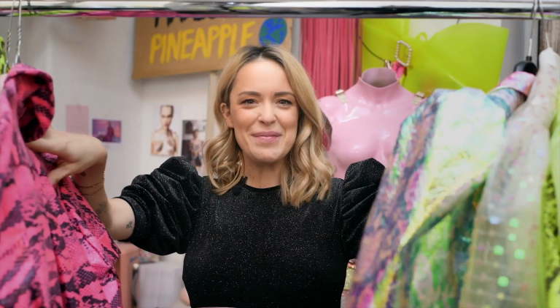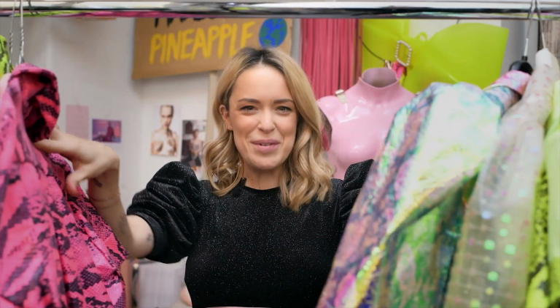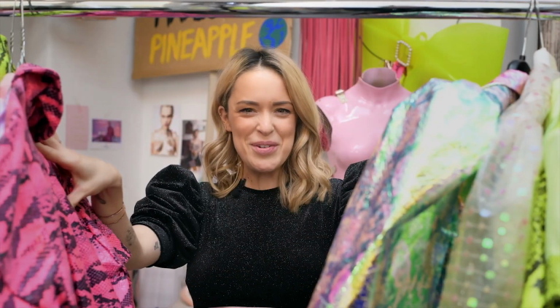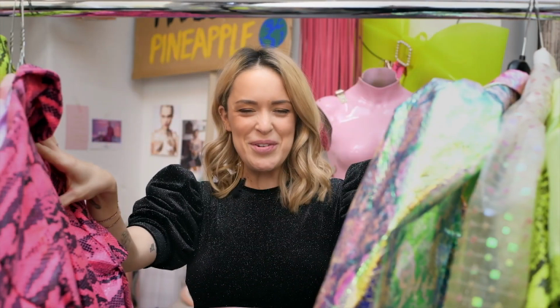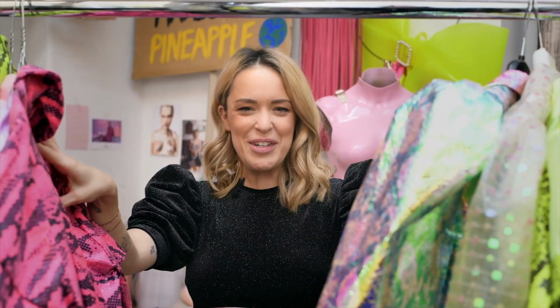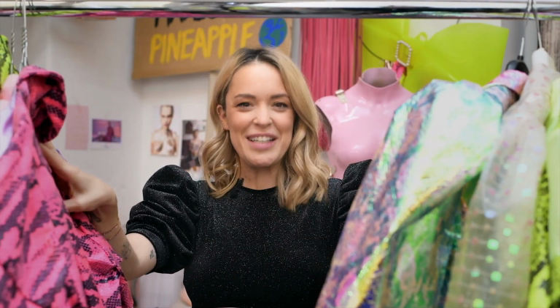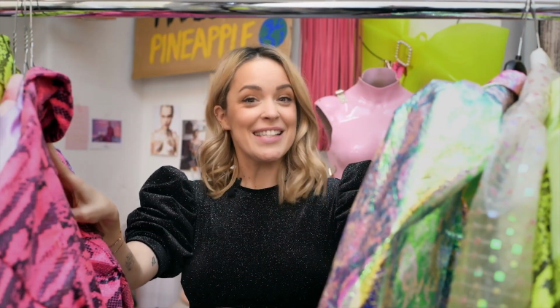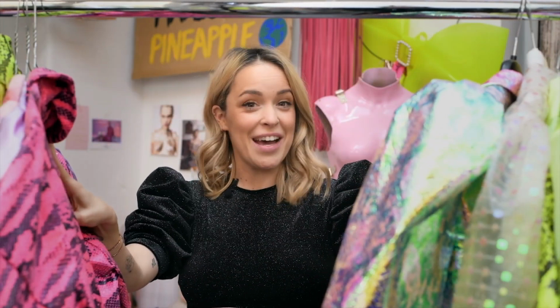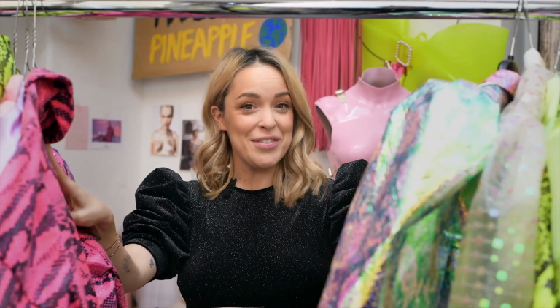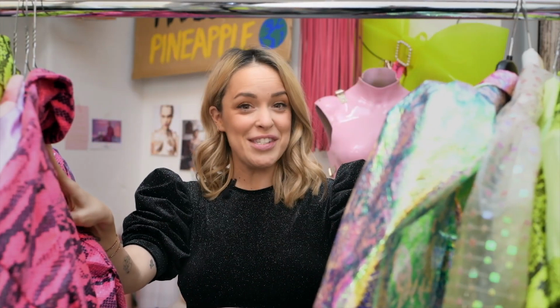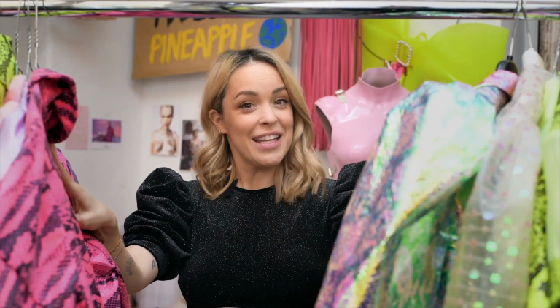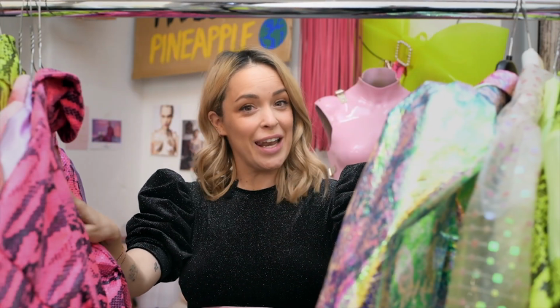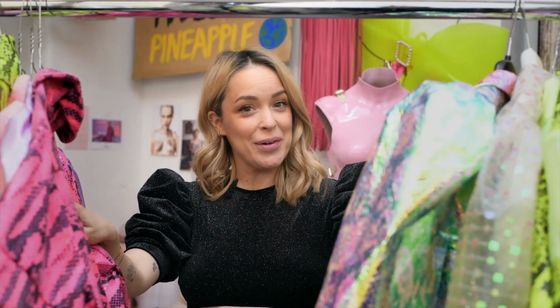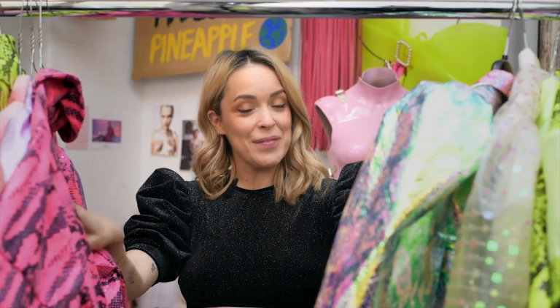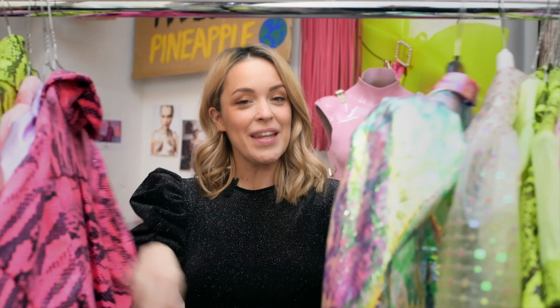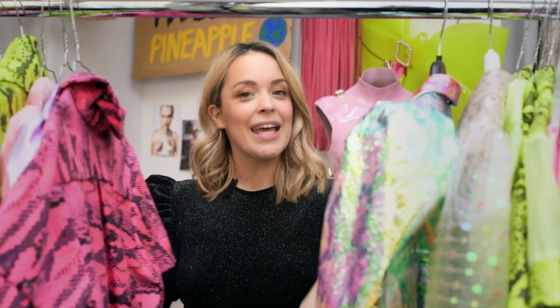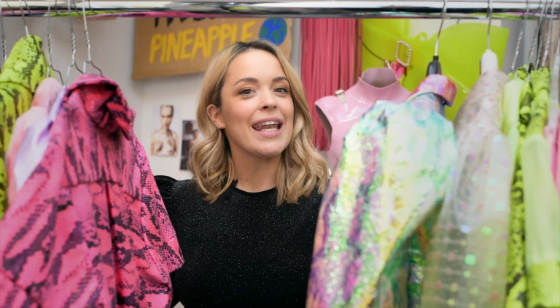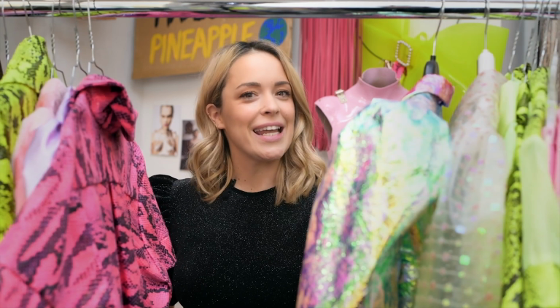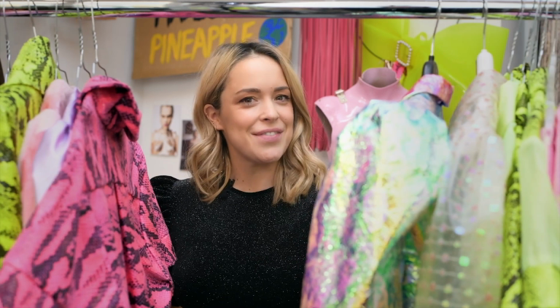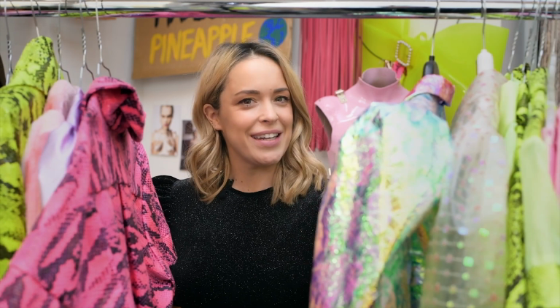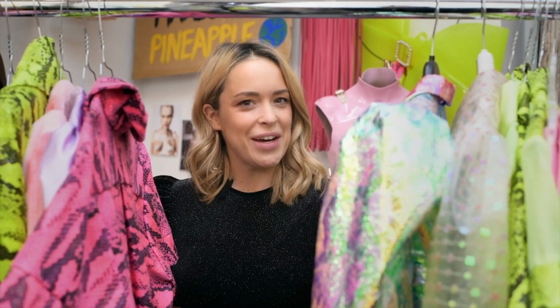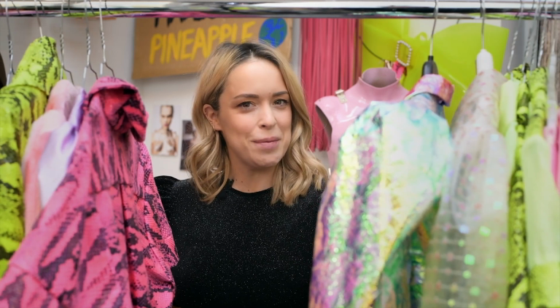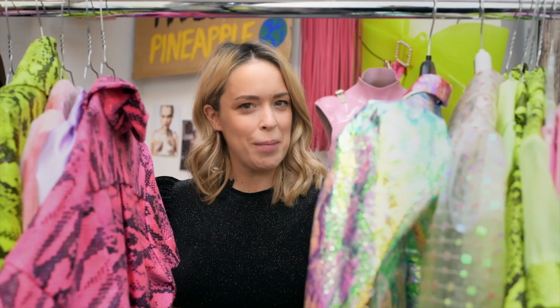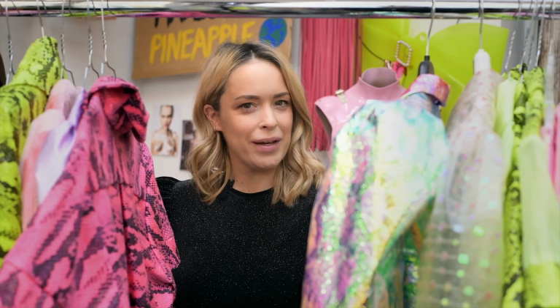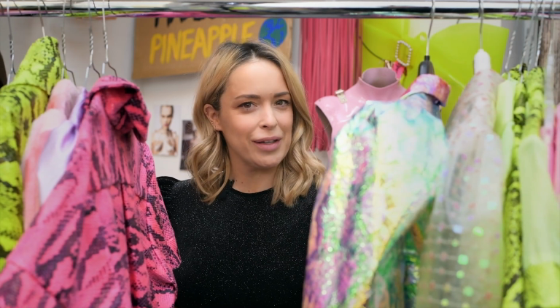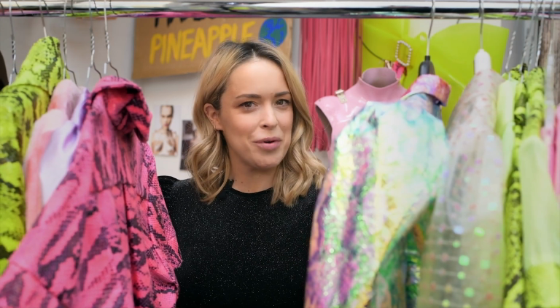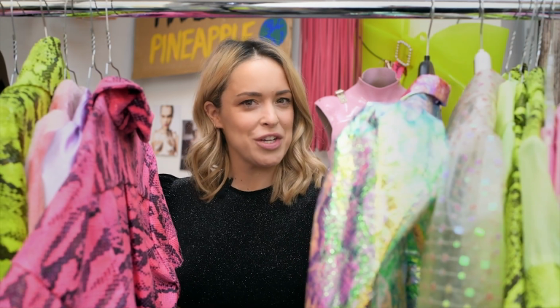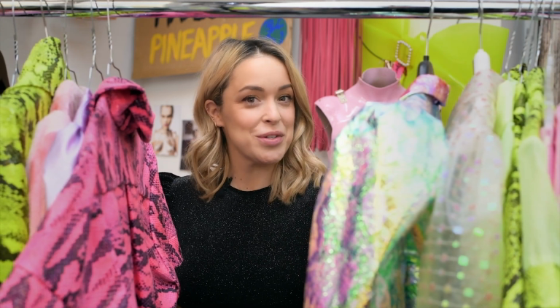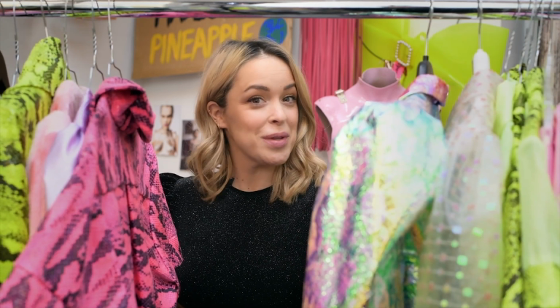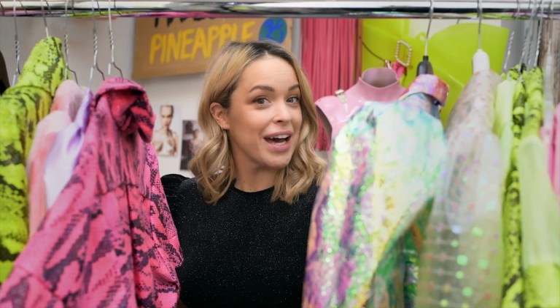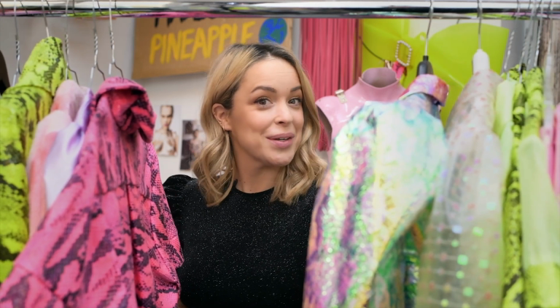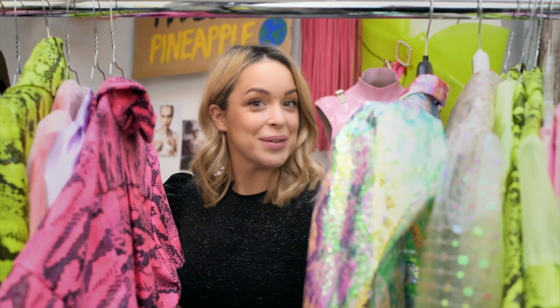Bonjour! Servus! Hello! Let's find out about my collaboration with Rado.